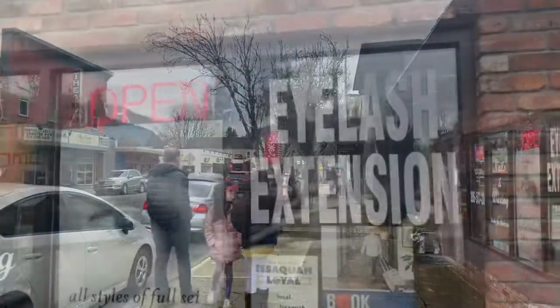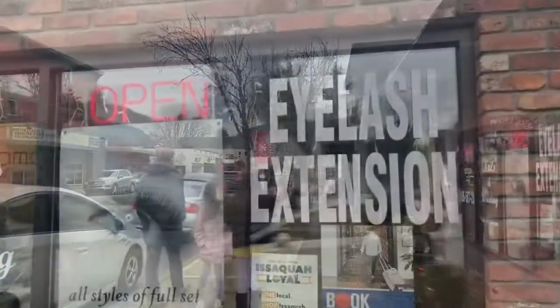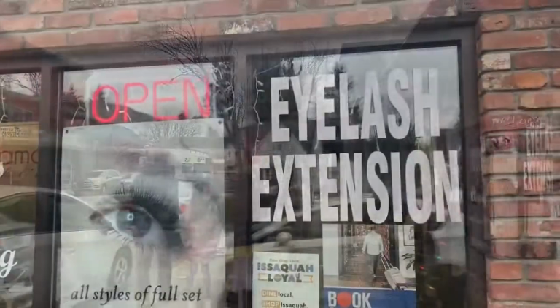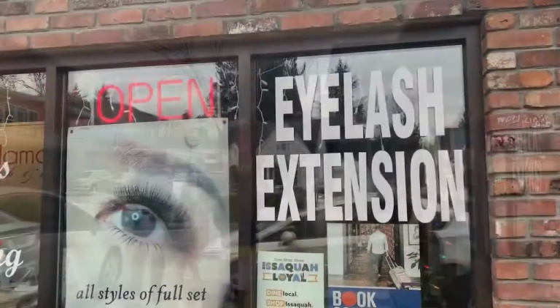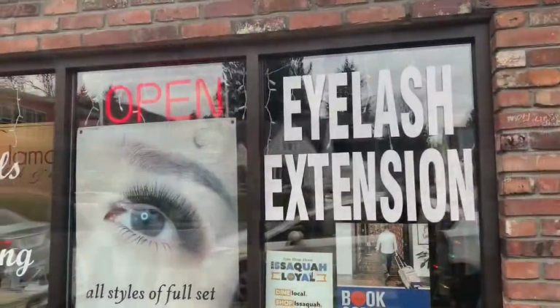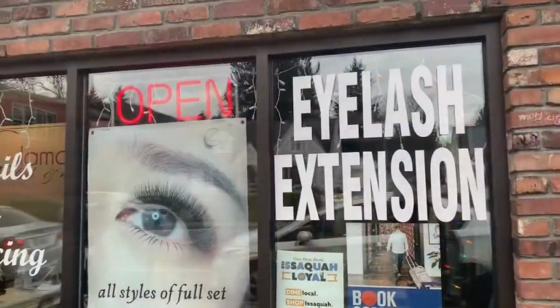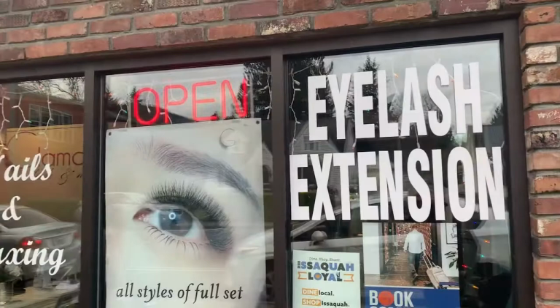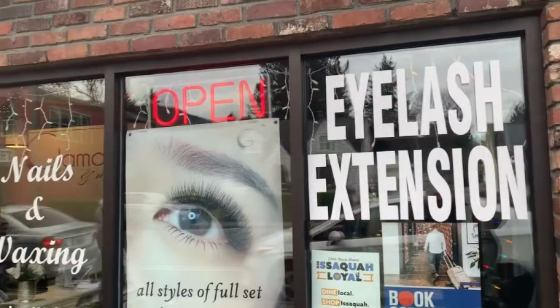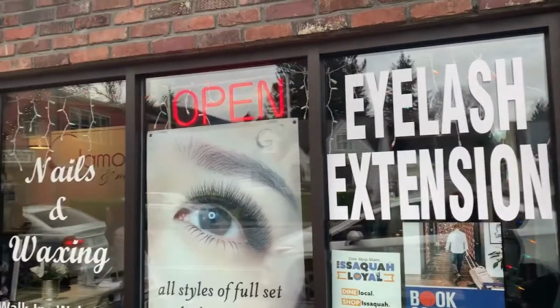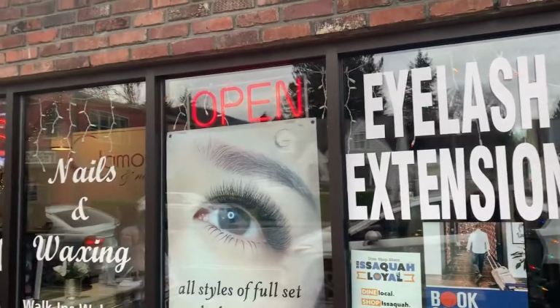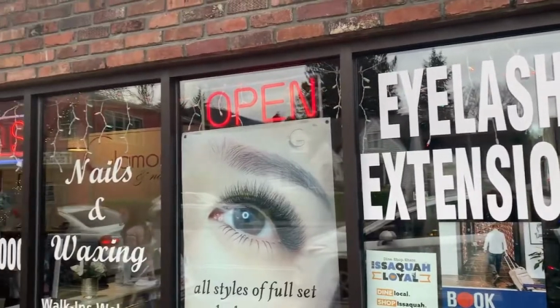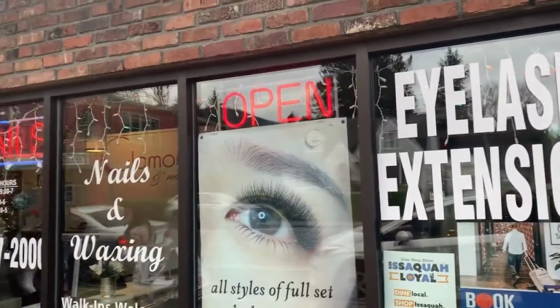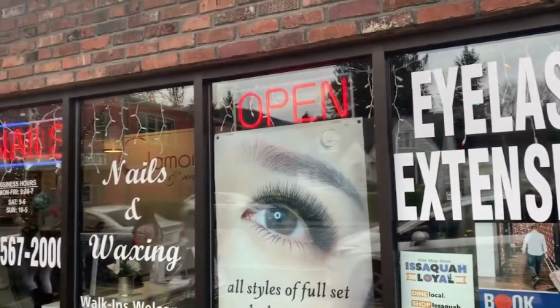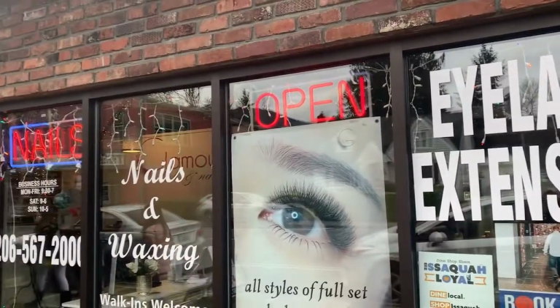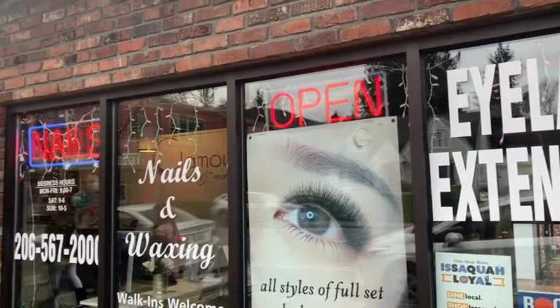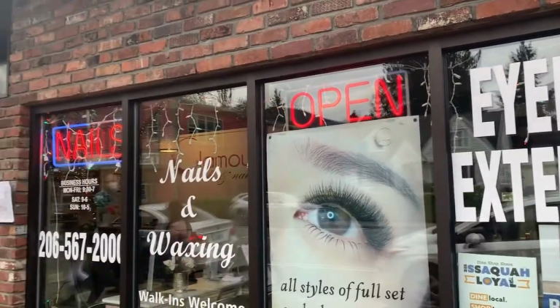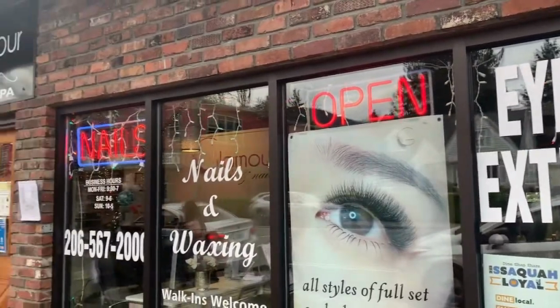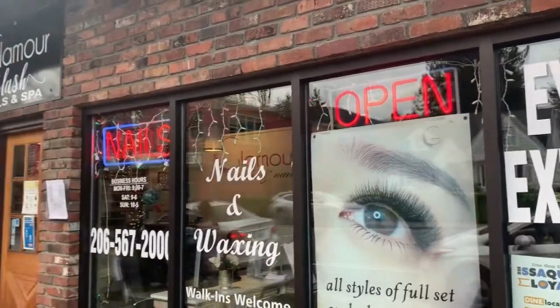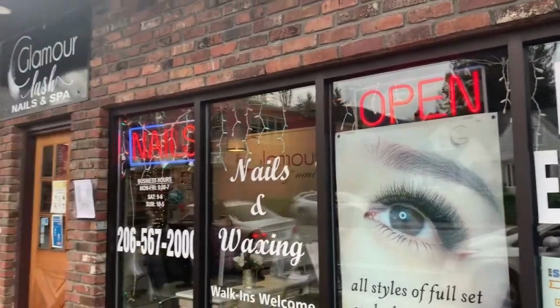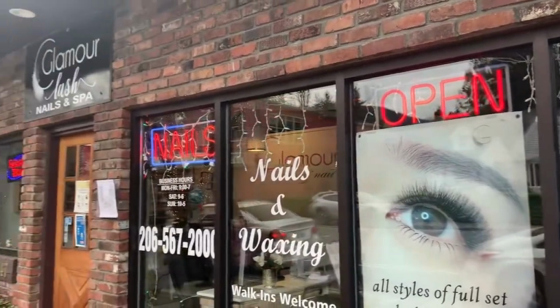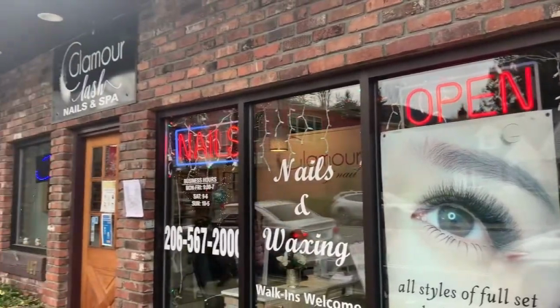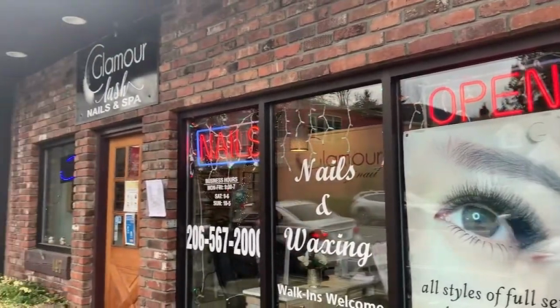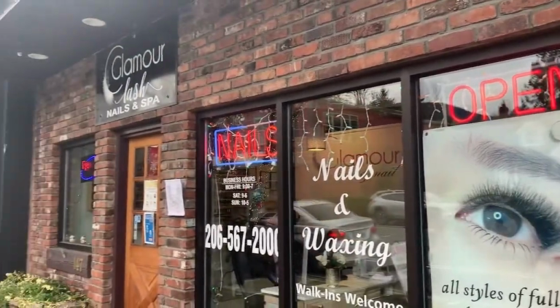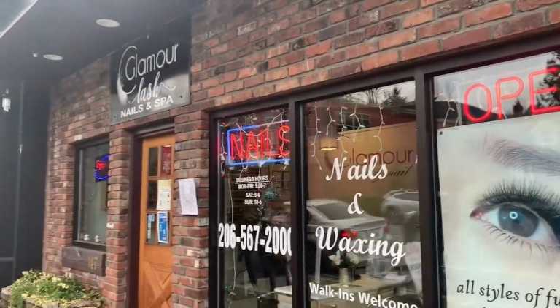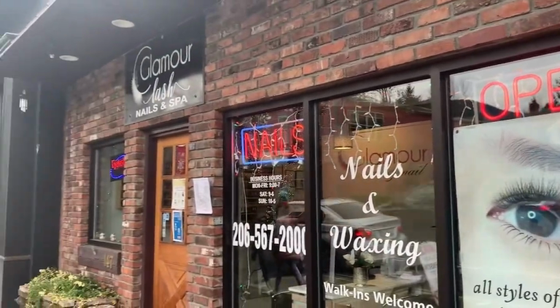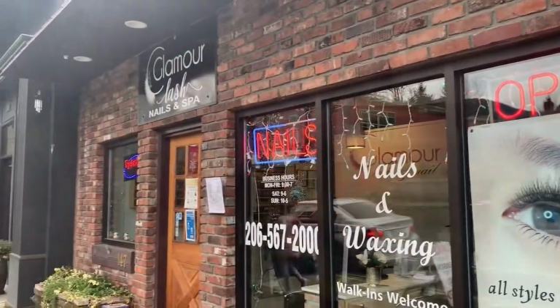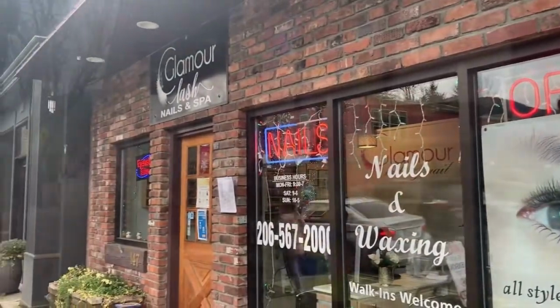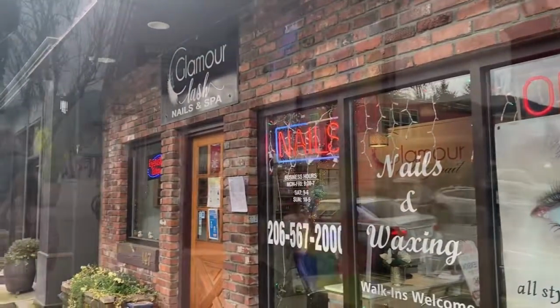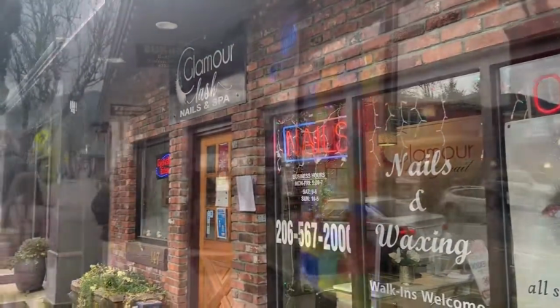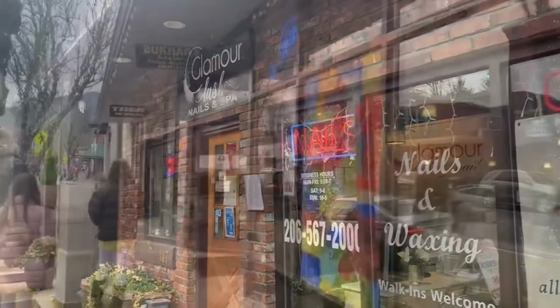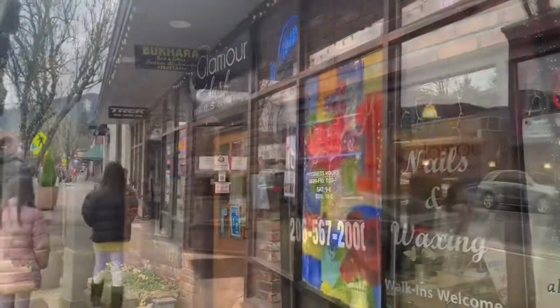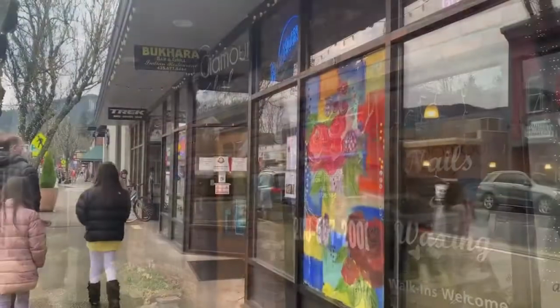And right in front of us, a lash extension place. I've never had it done before, but it looks interesting.